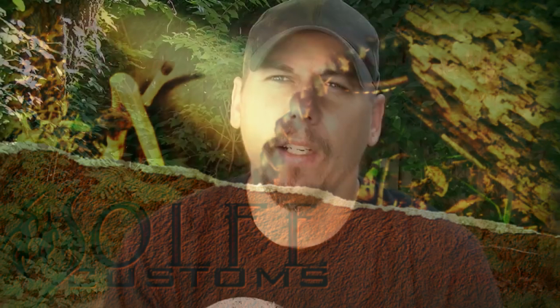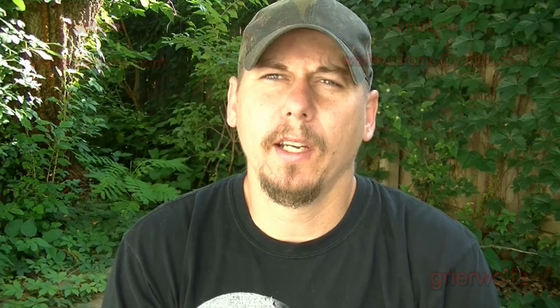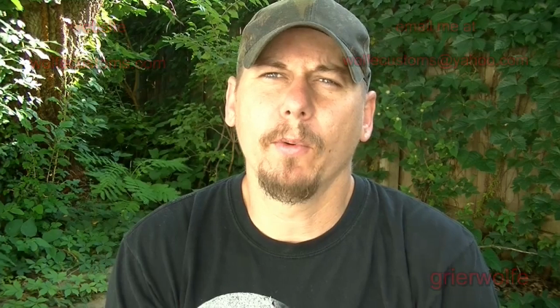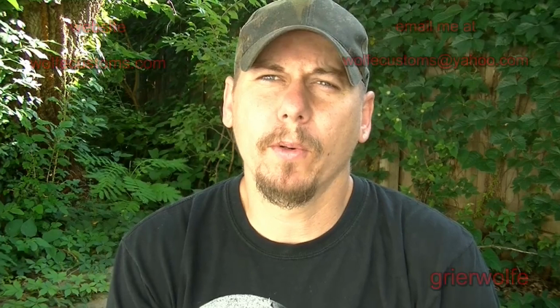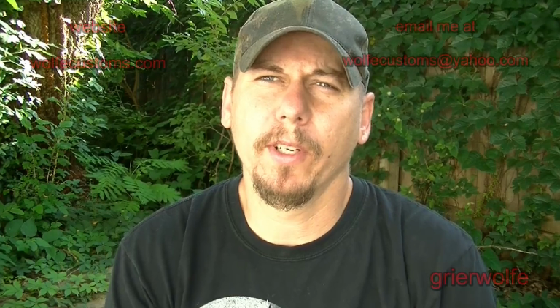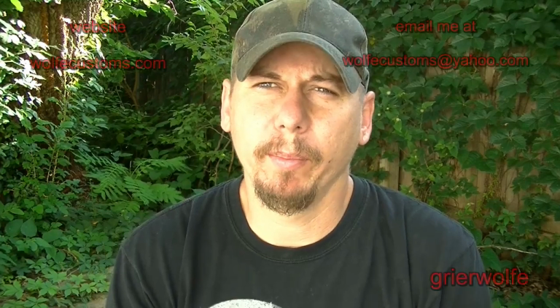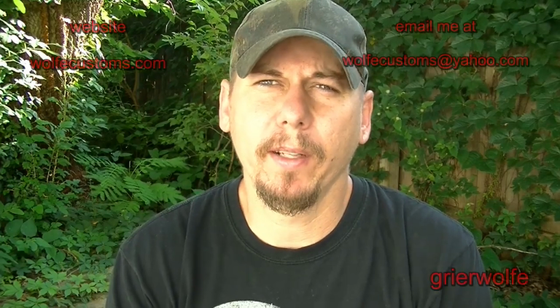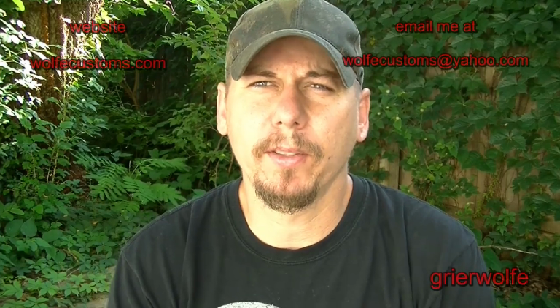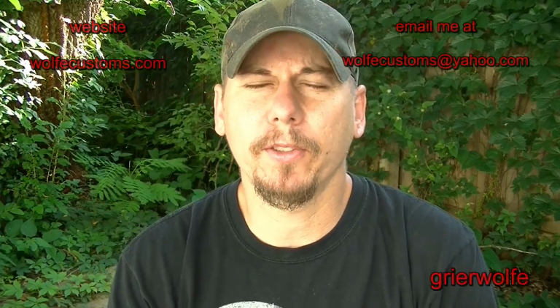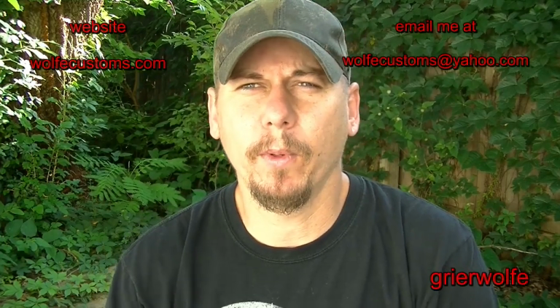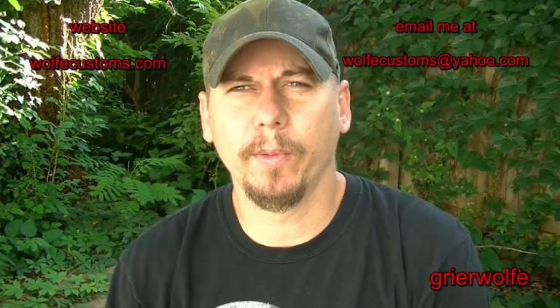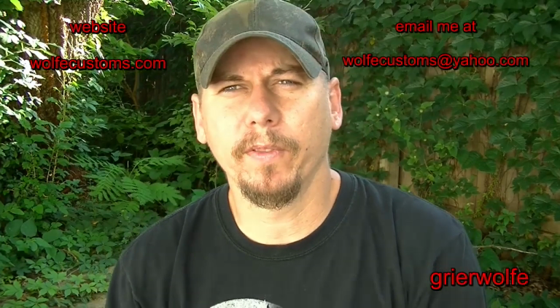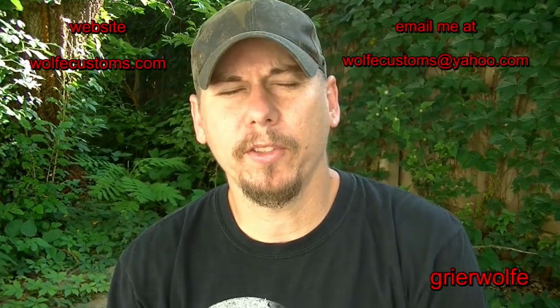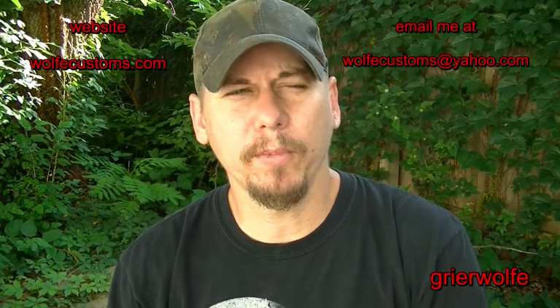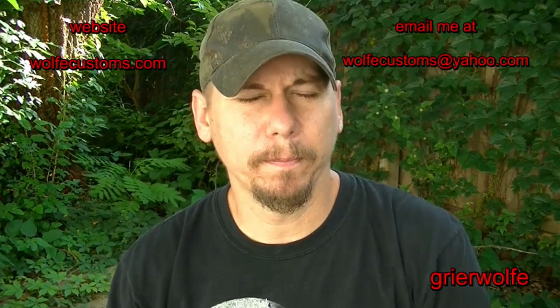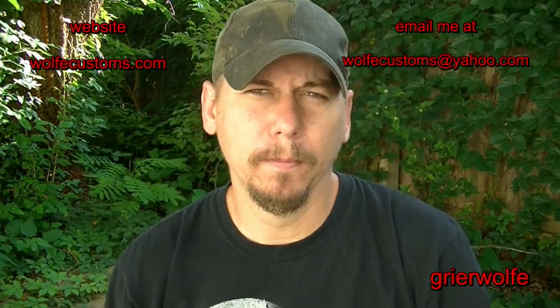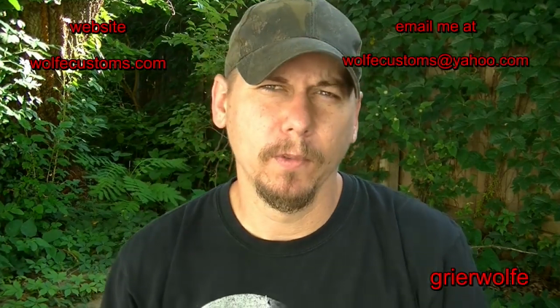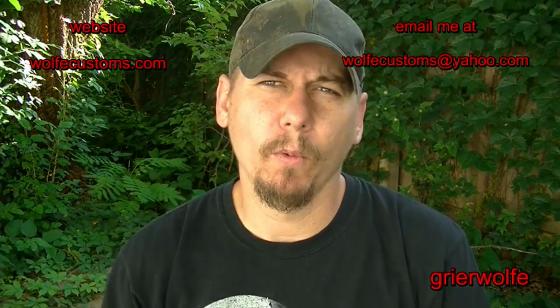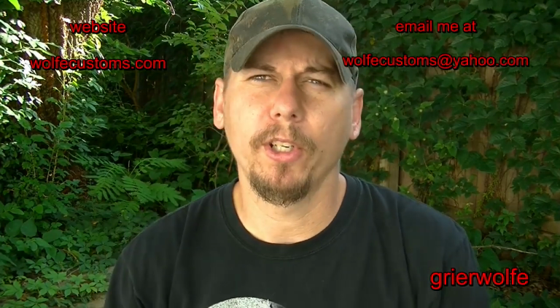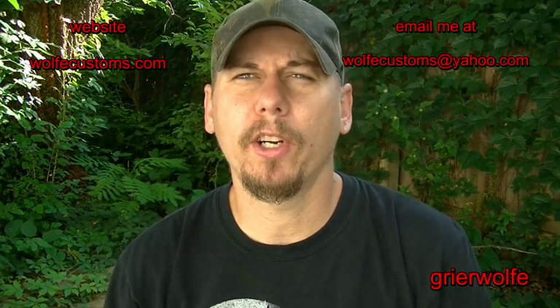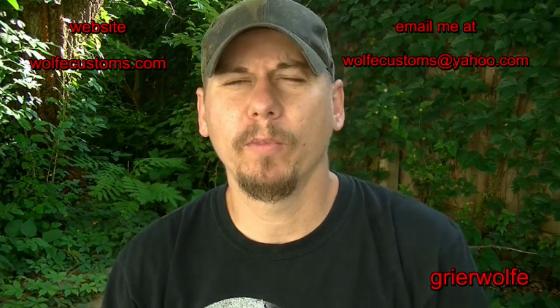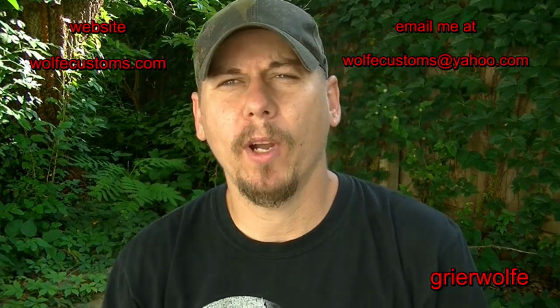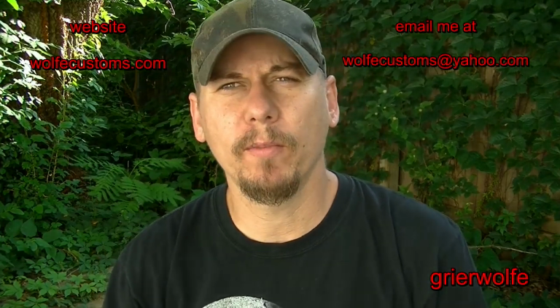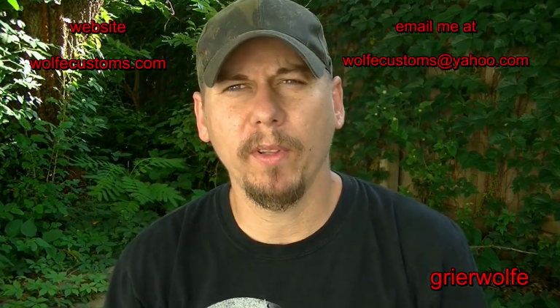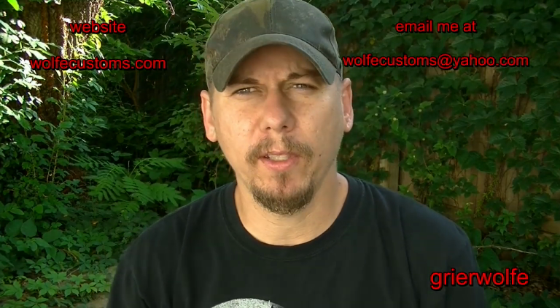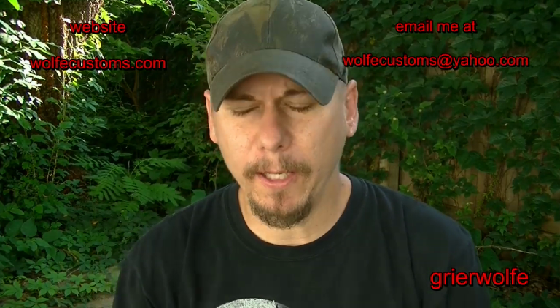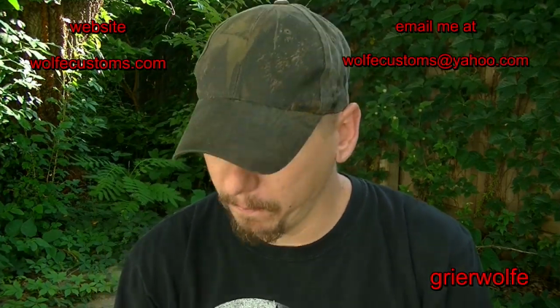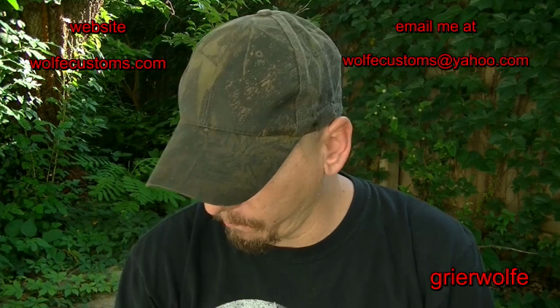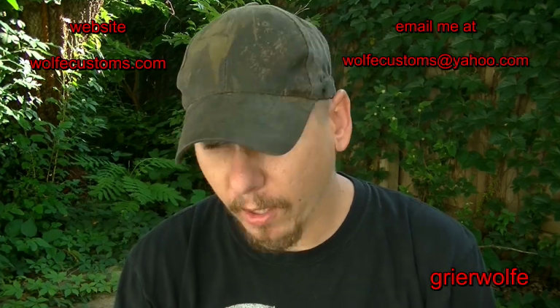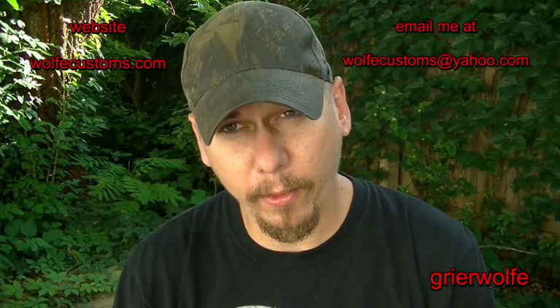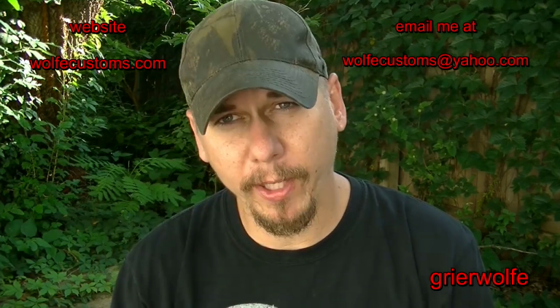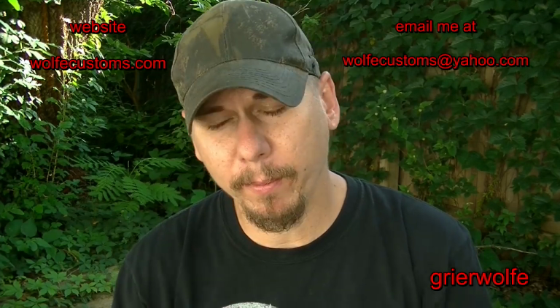Hey, what's going on everybody? This is Justin Wolf from Wolf Customs. Wanted to share some new items with you today — got three of them.